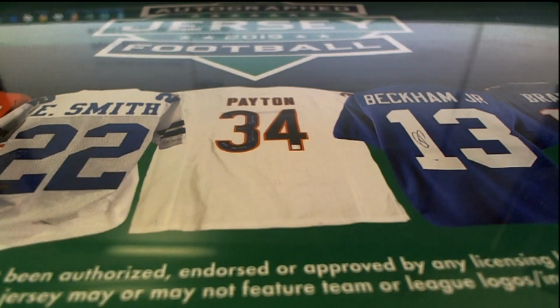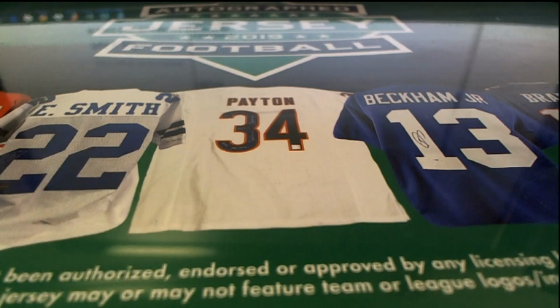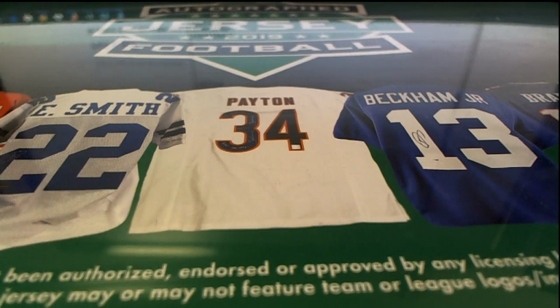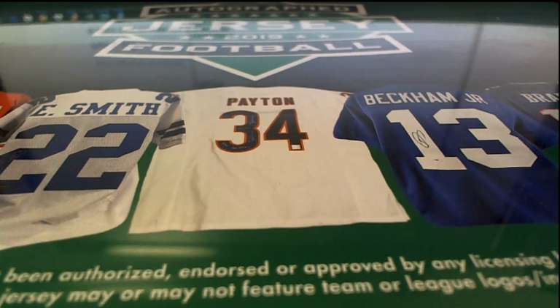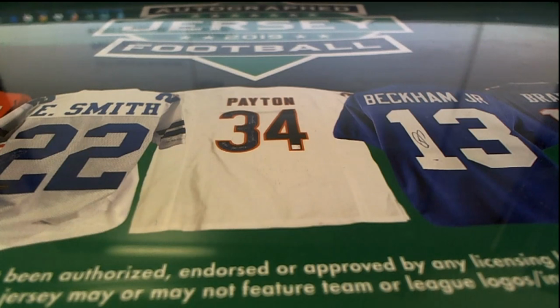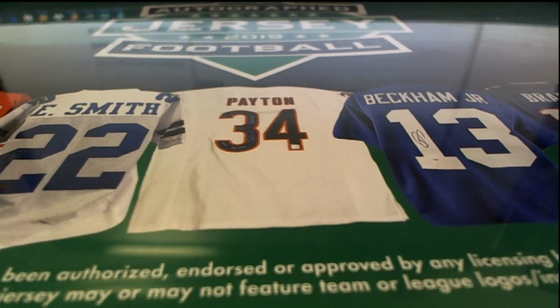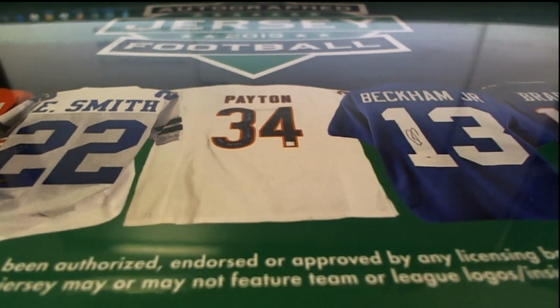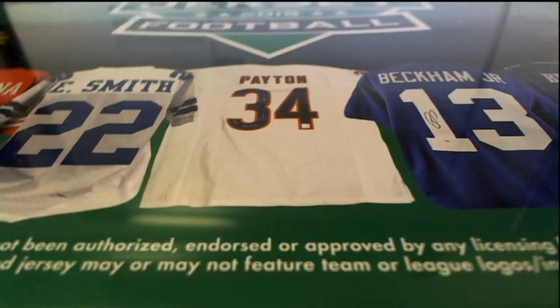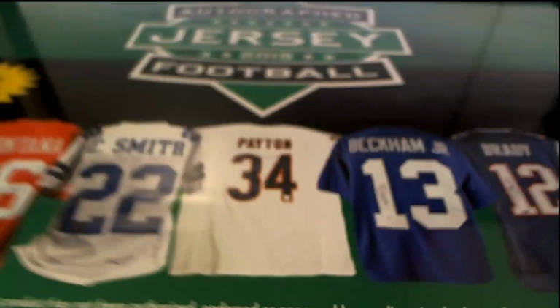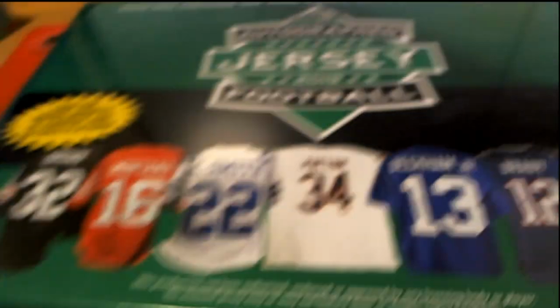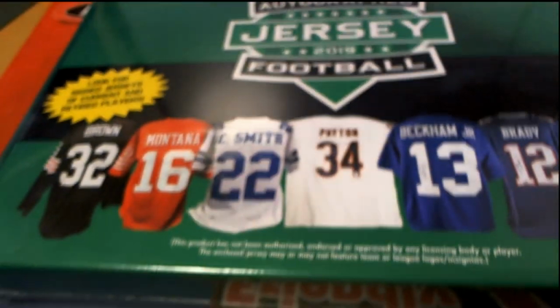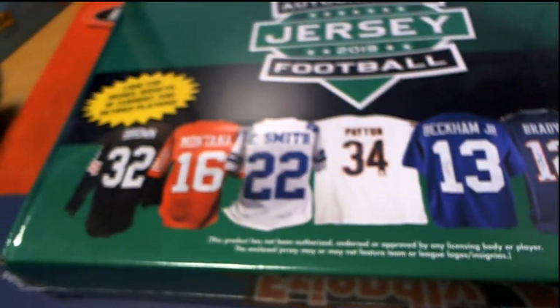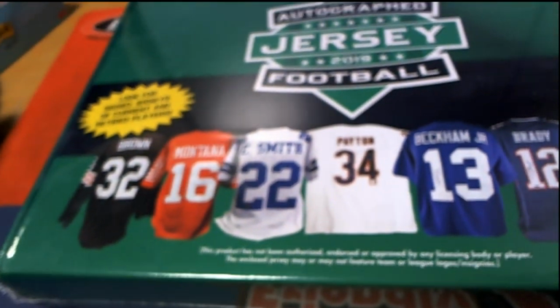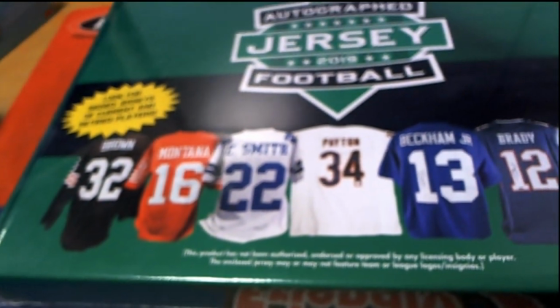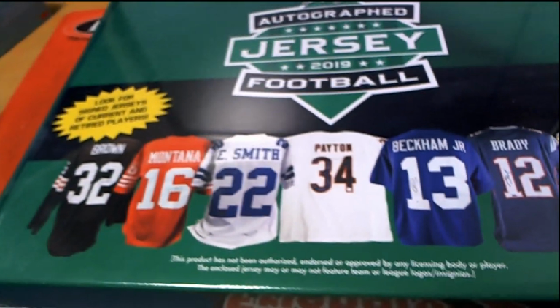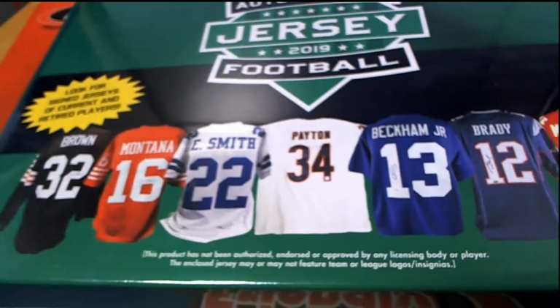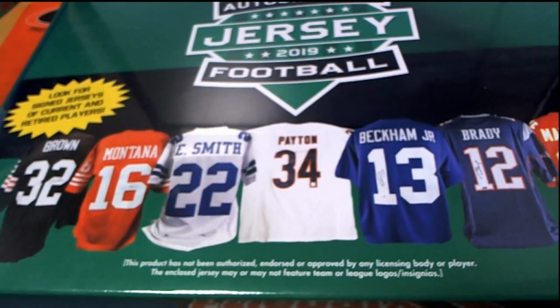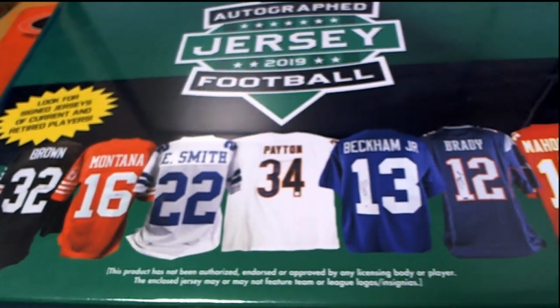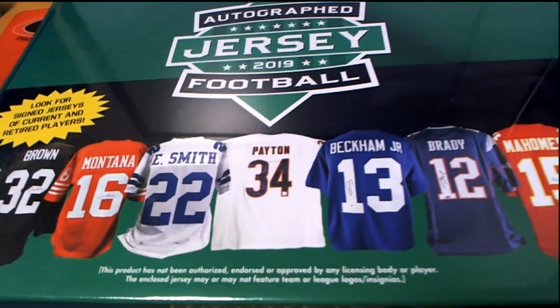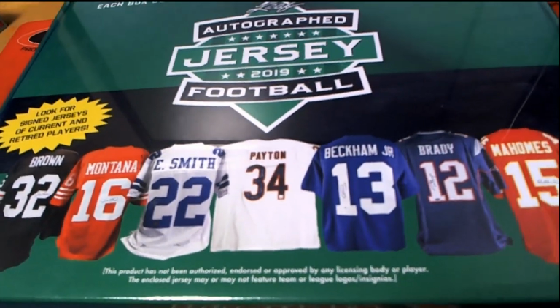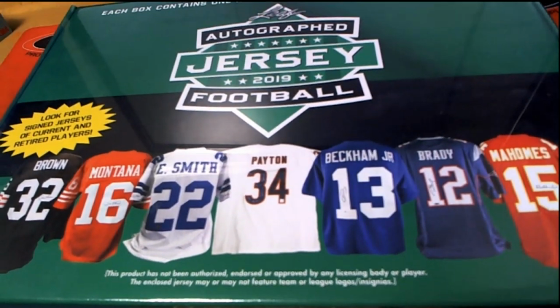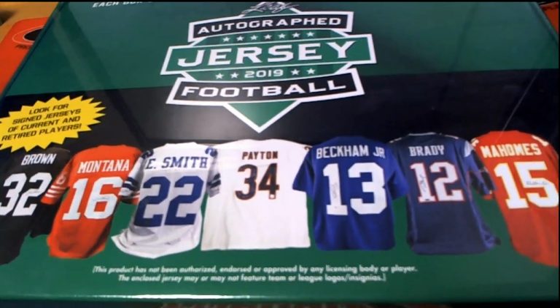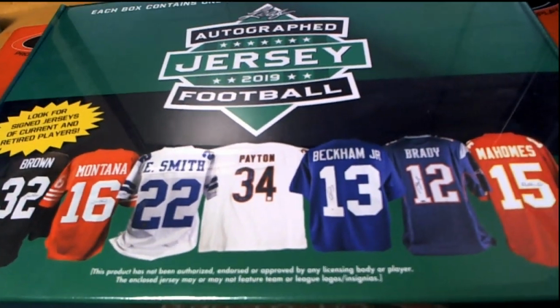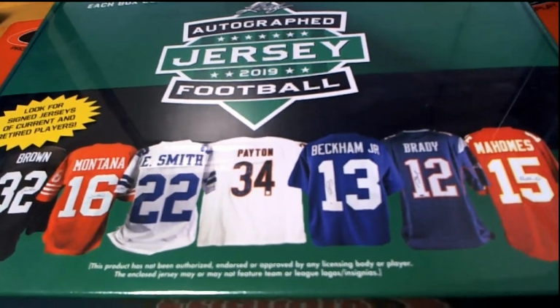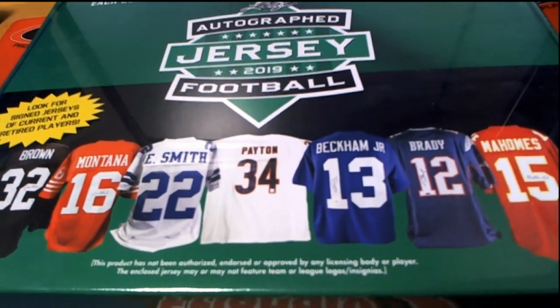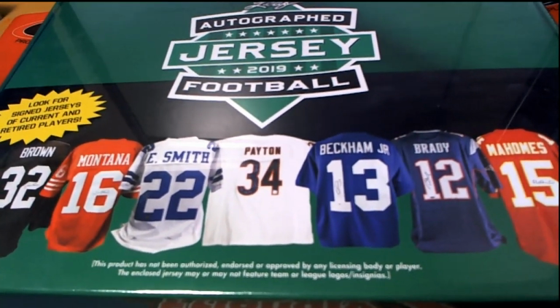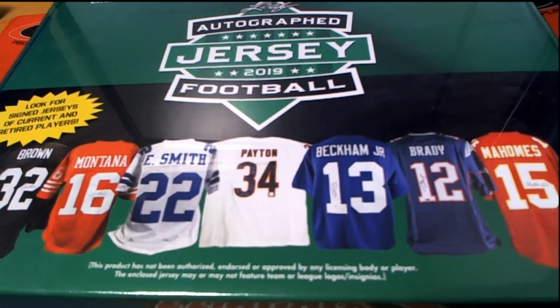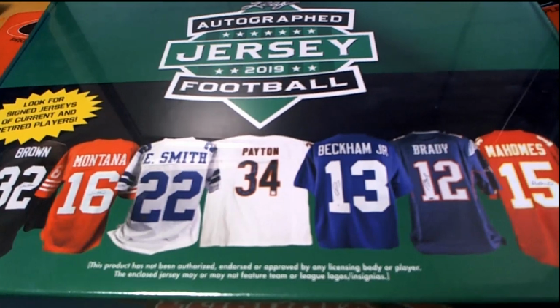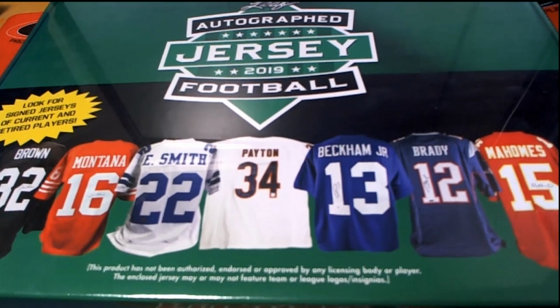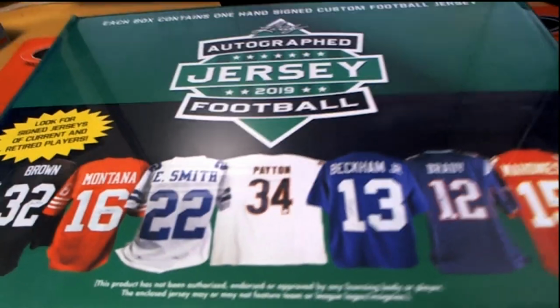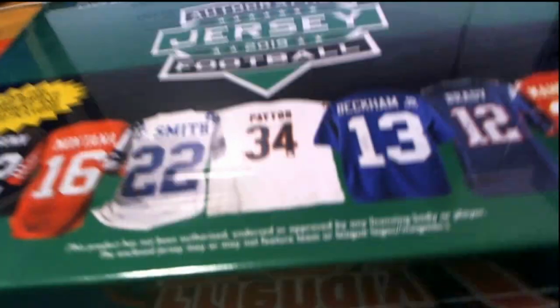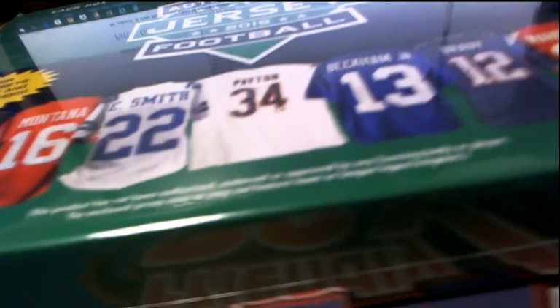Good luck in this Leaf autographed jersey. Let's see what happens in here. Hopefully we can pull a monster out of this thing.